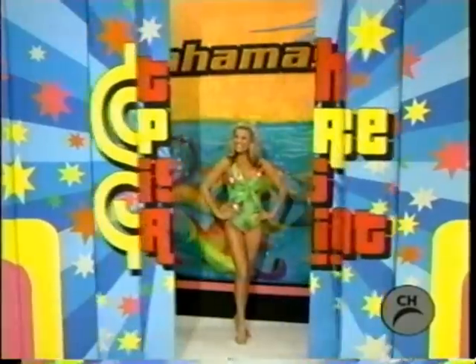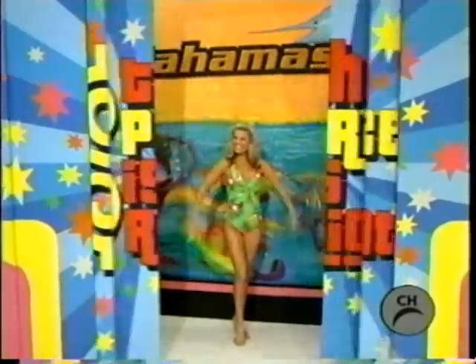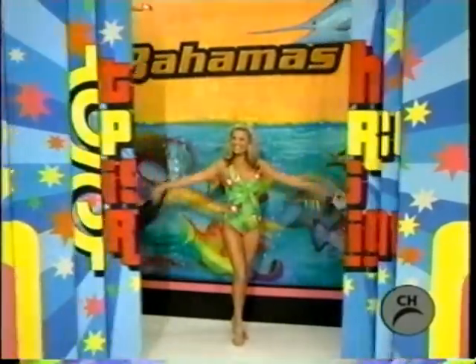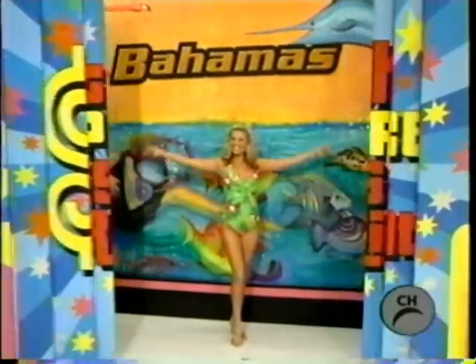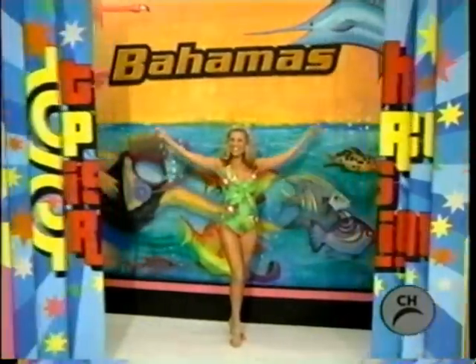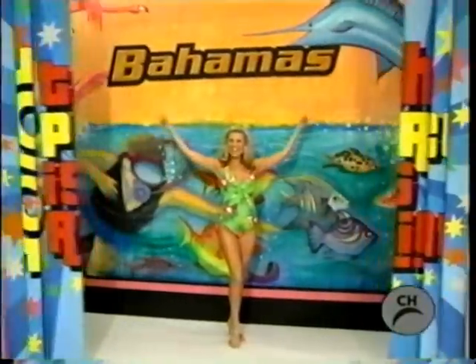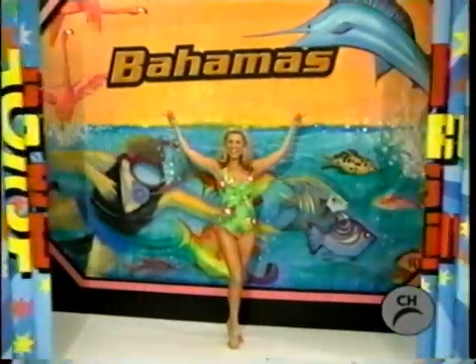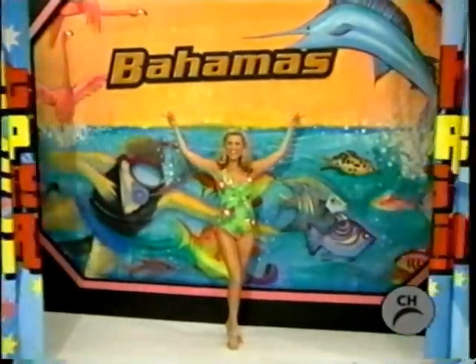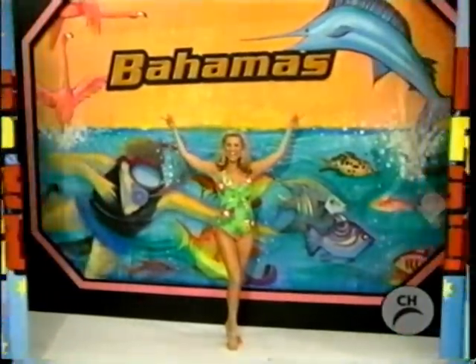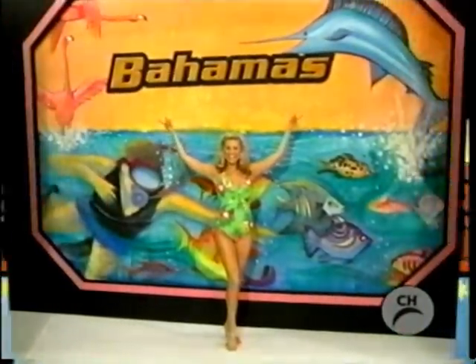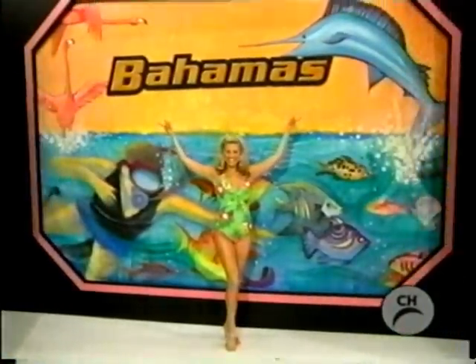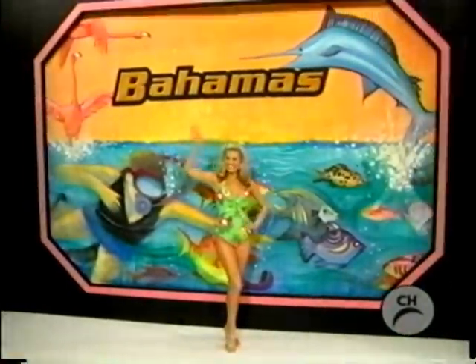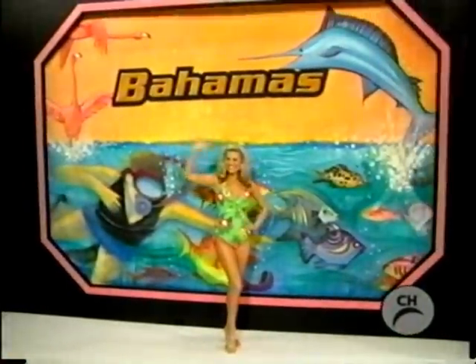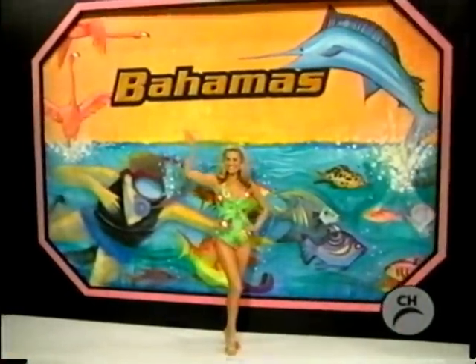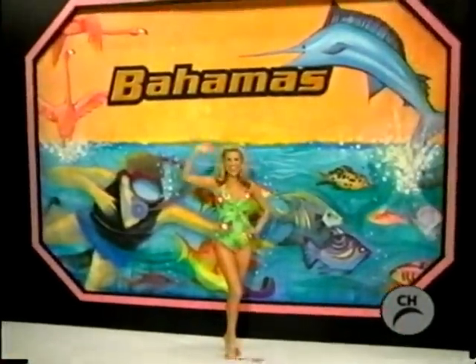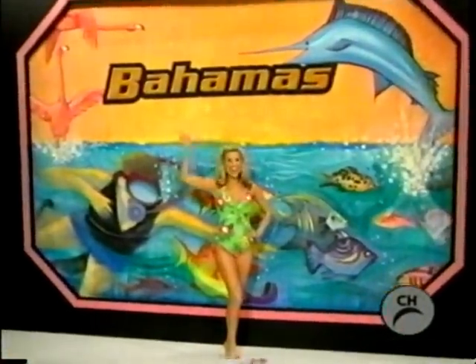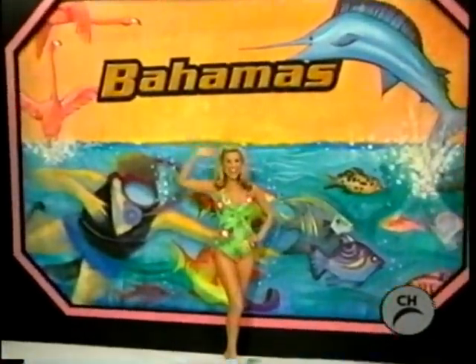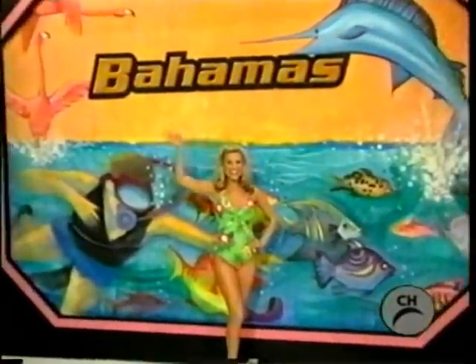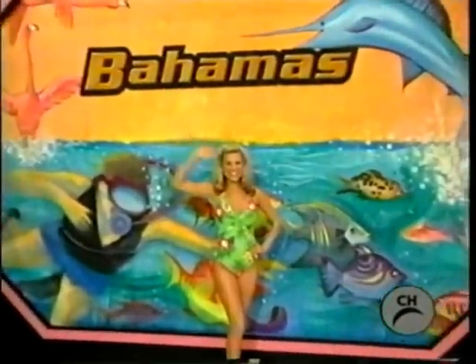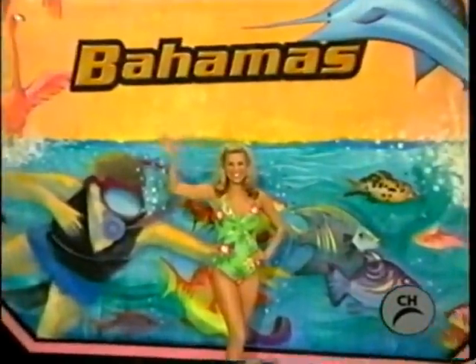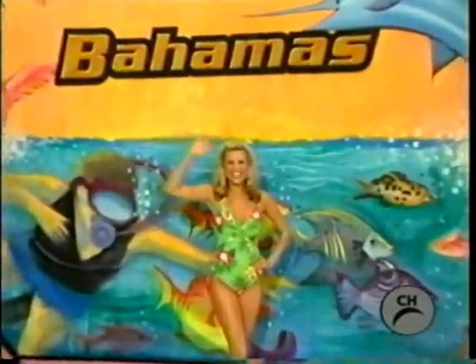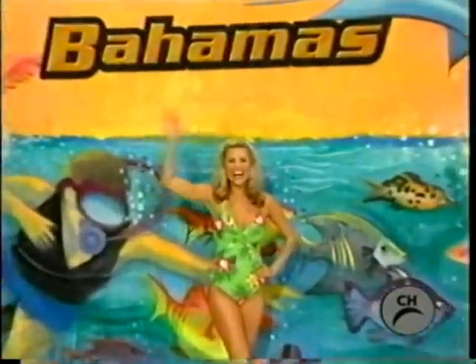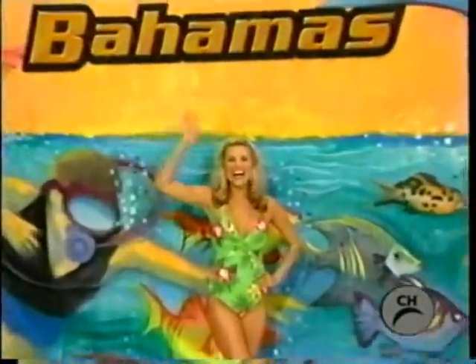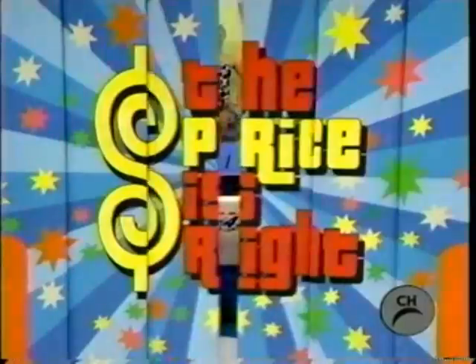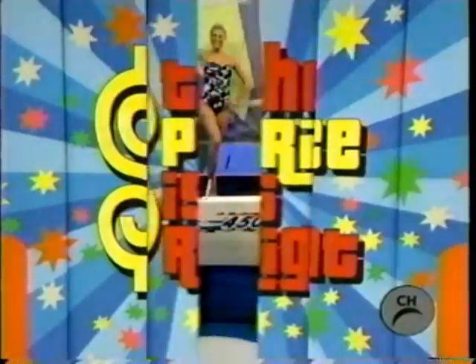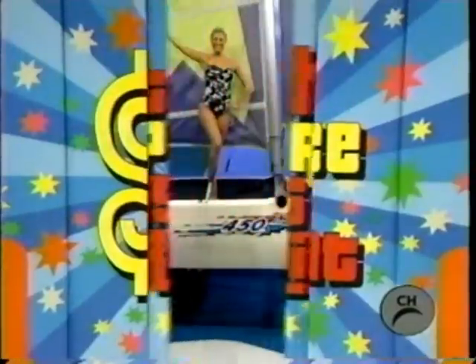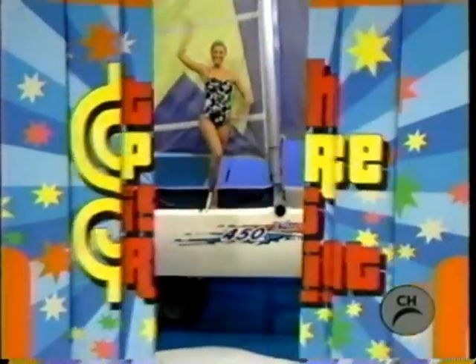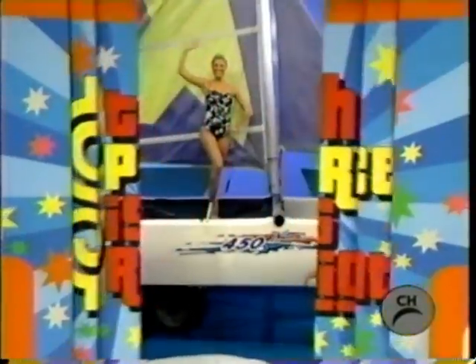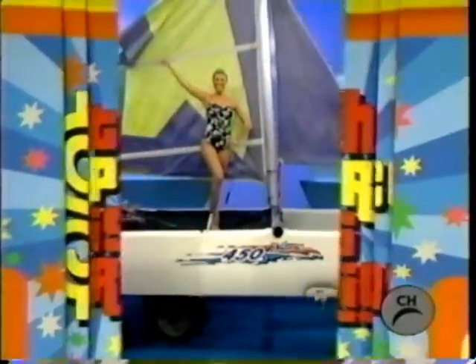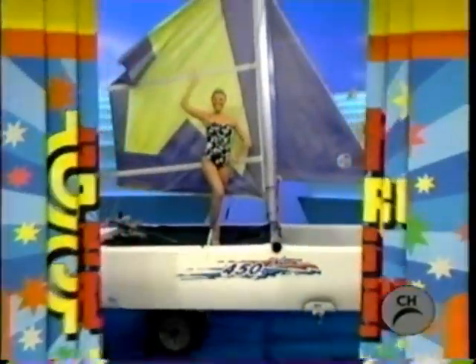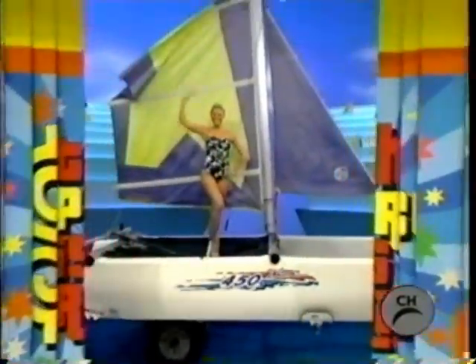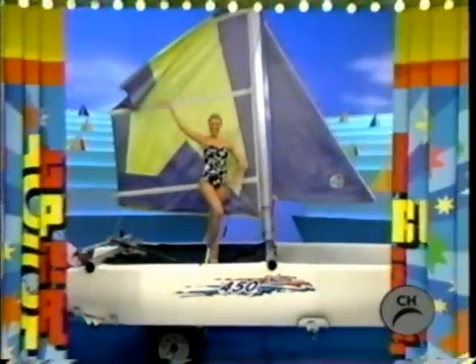You're off to the tropical Bahamas! You and a guest will fly round-trip coach. And a new catamaran!